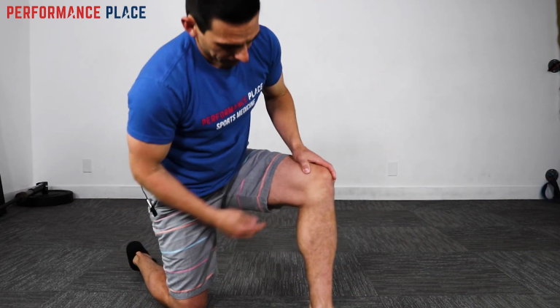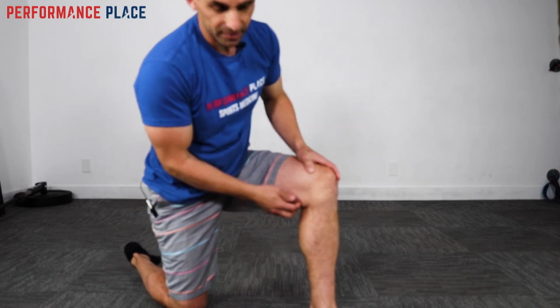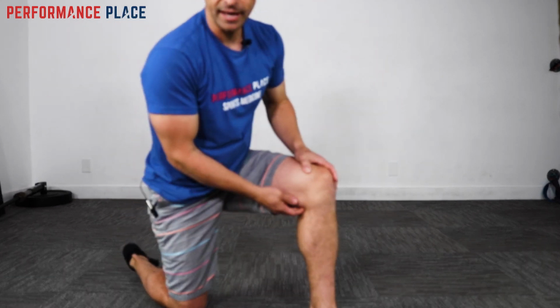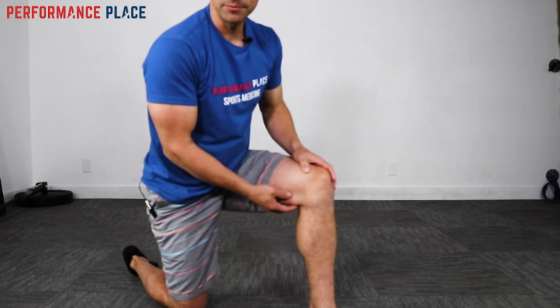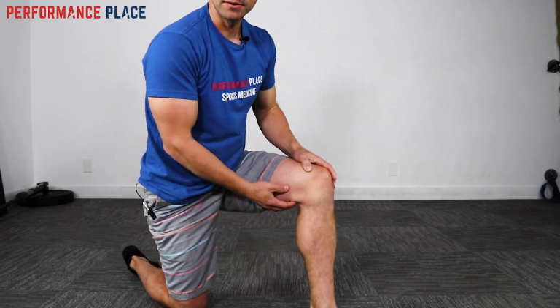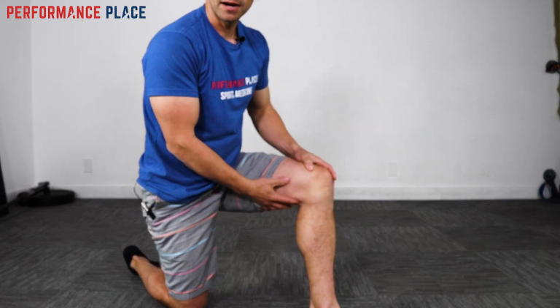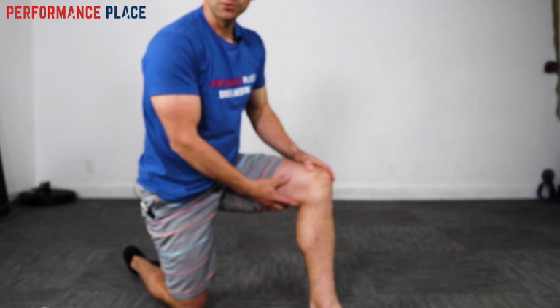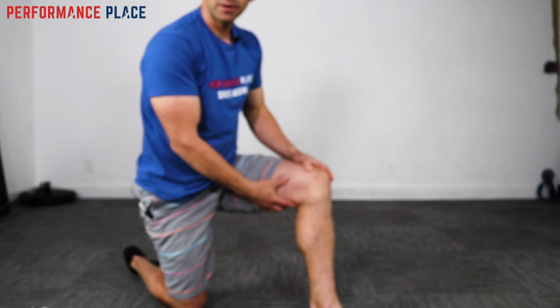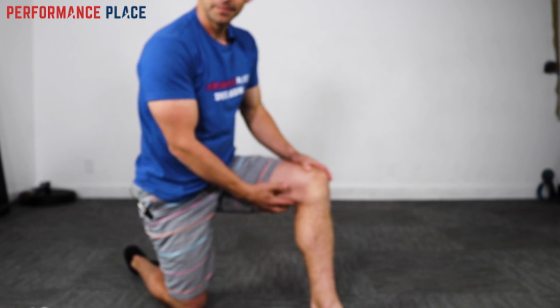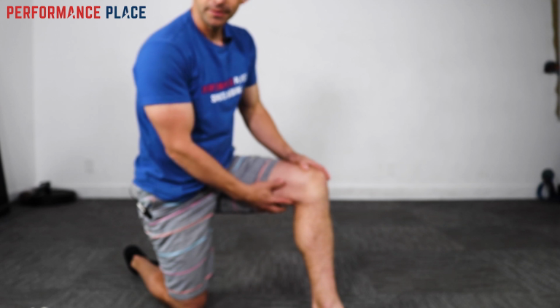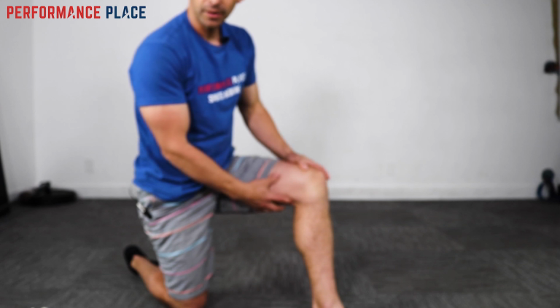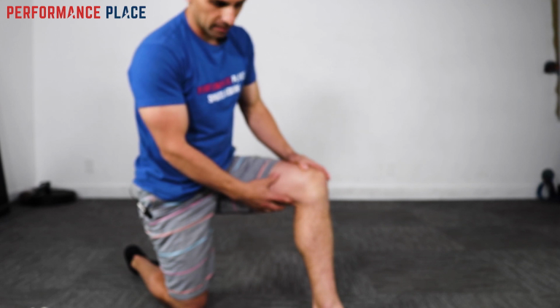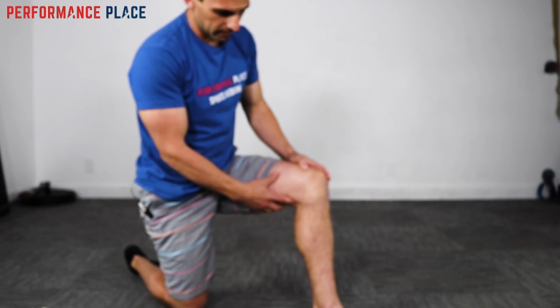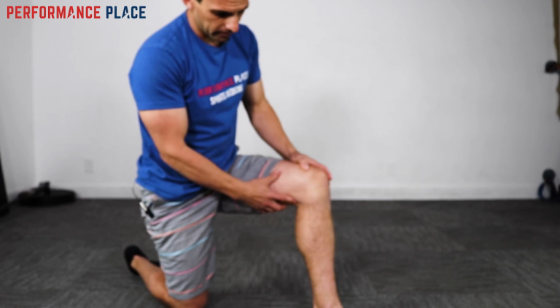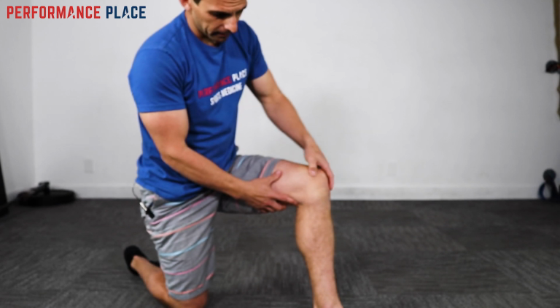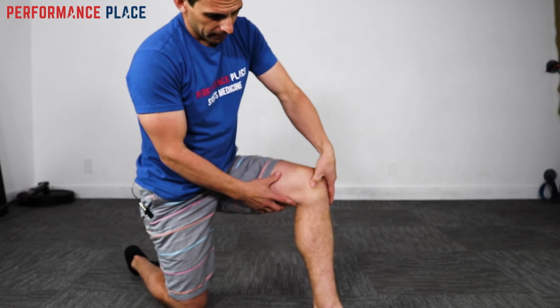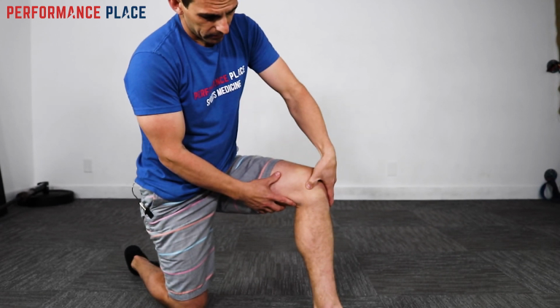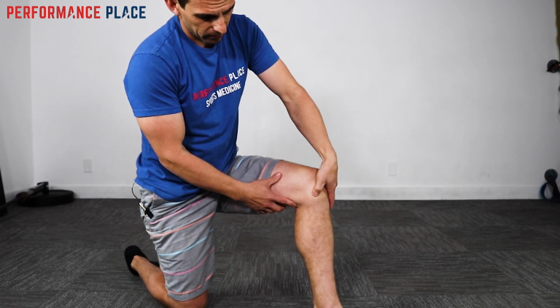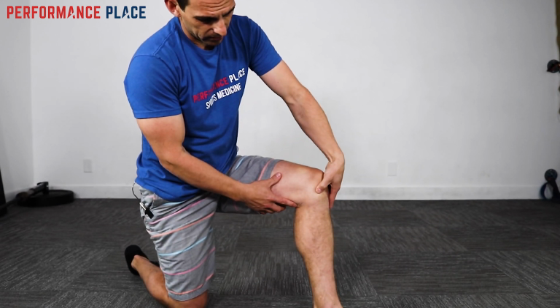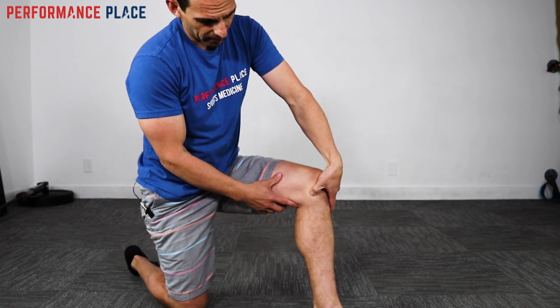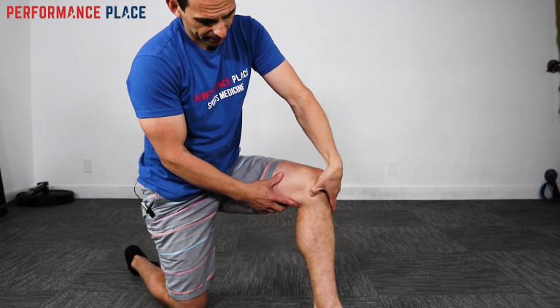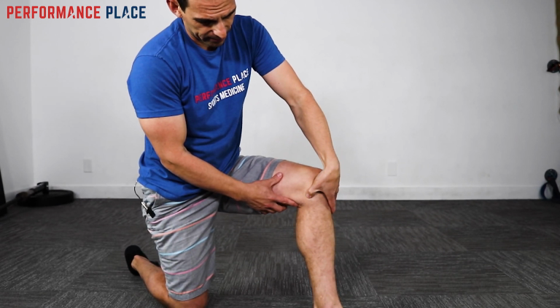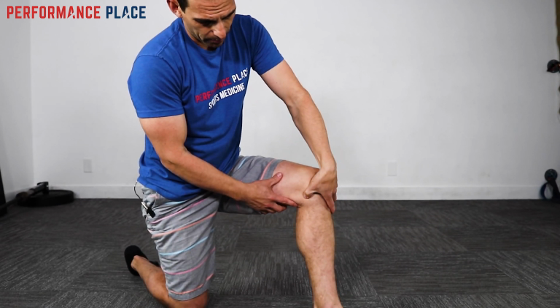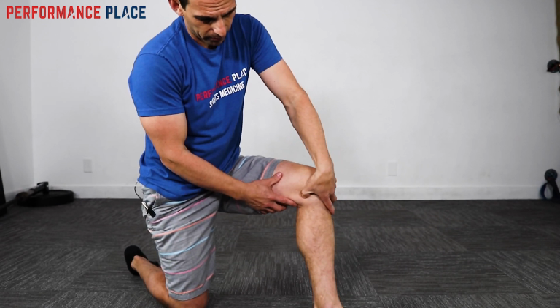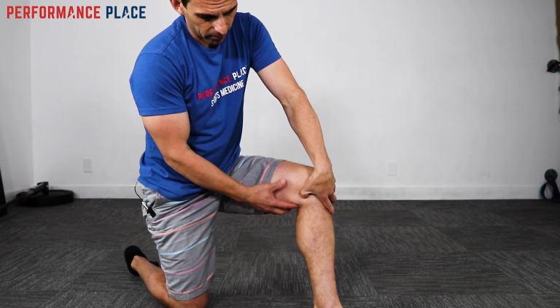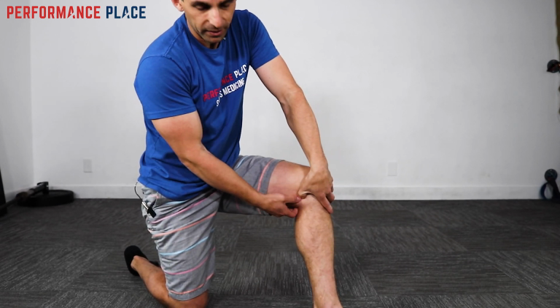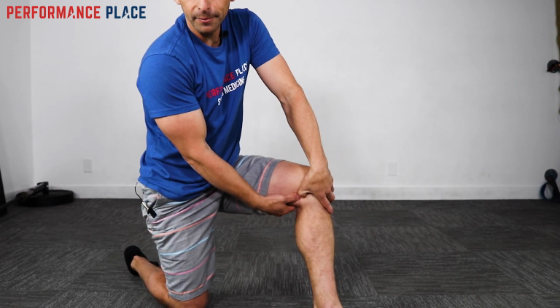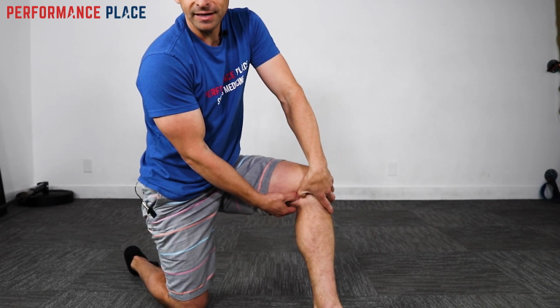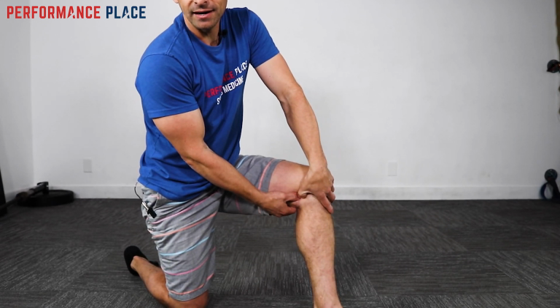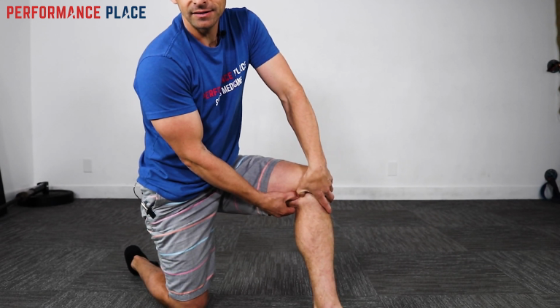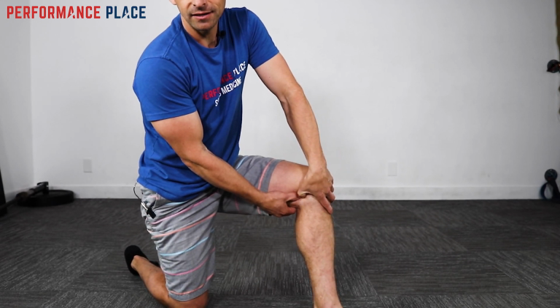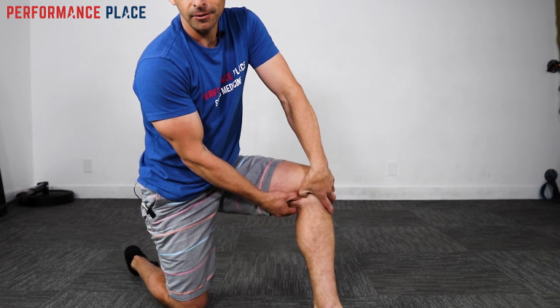This is the hamstring tendon as well, way down into here. You can still access that point all the way back down into here.